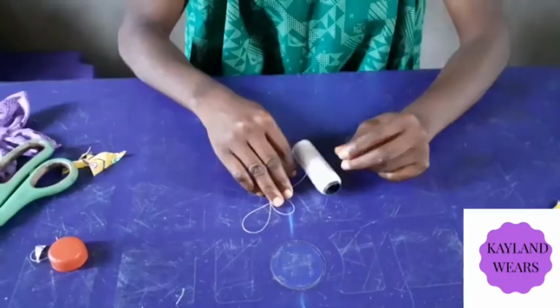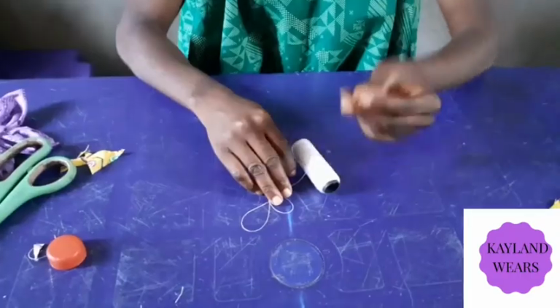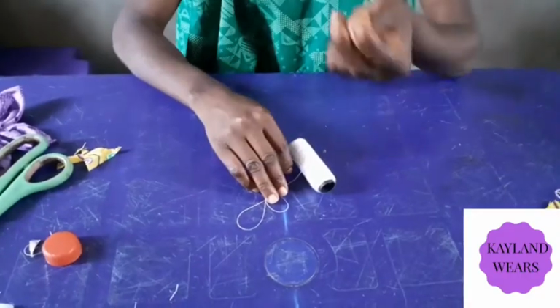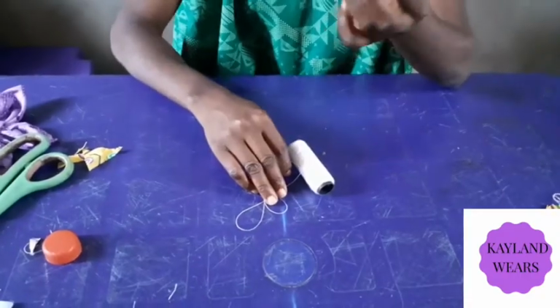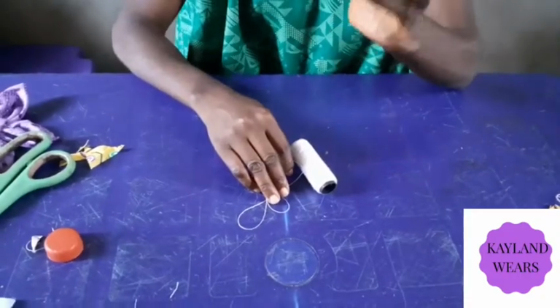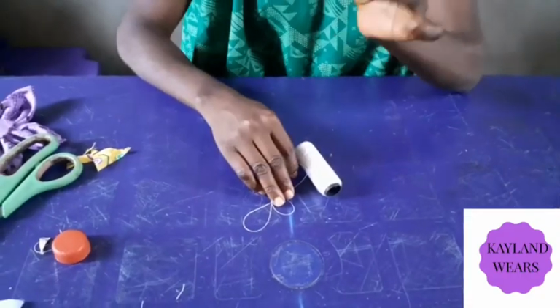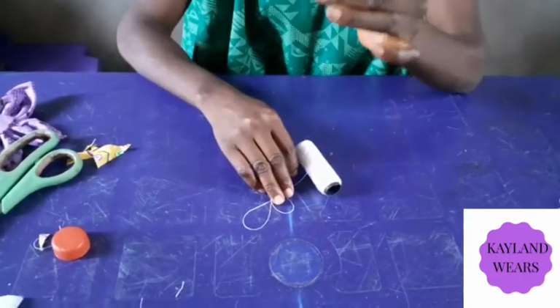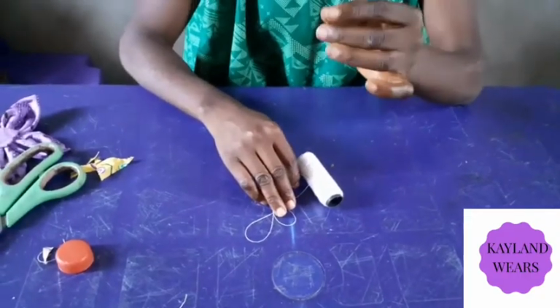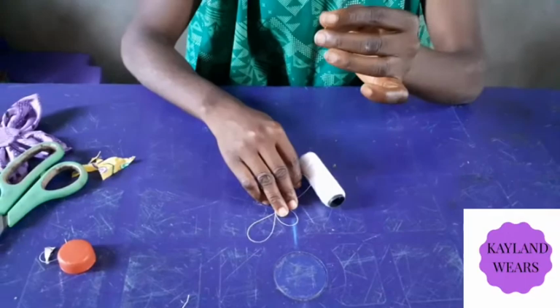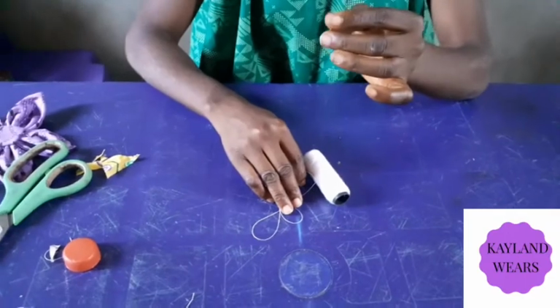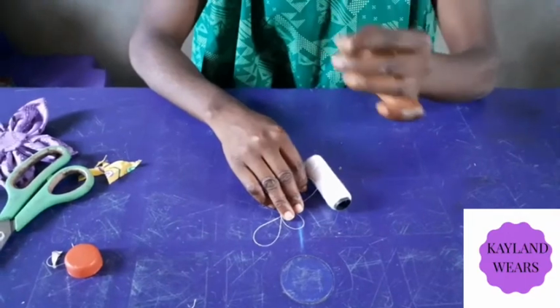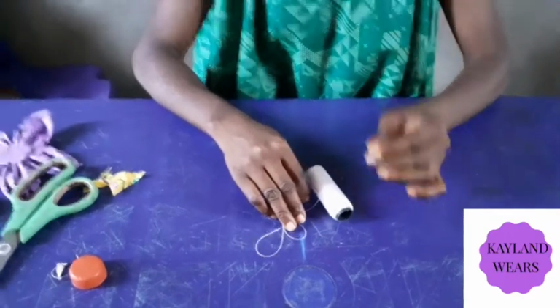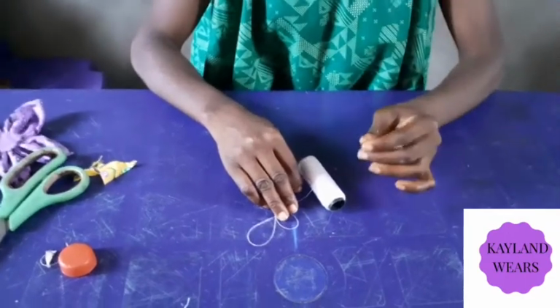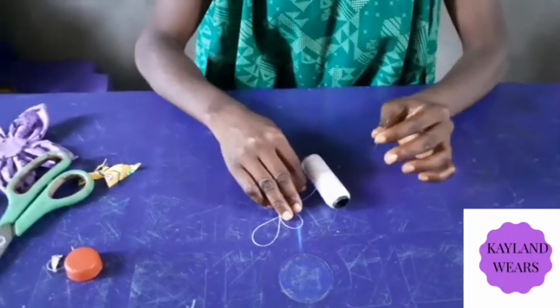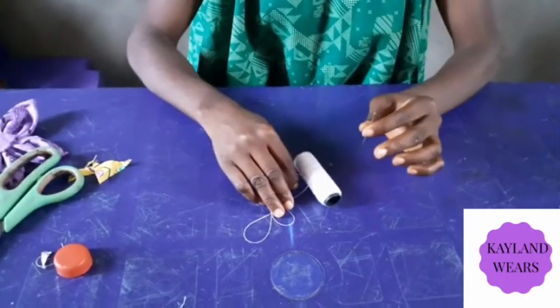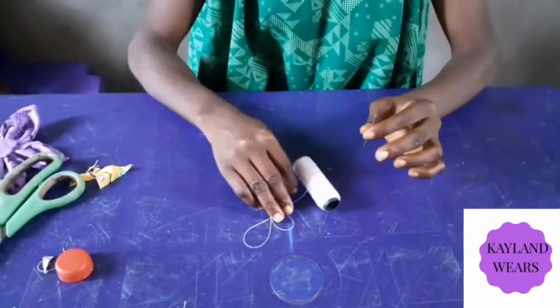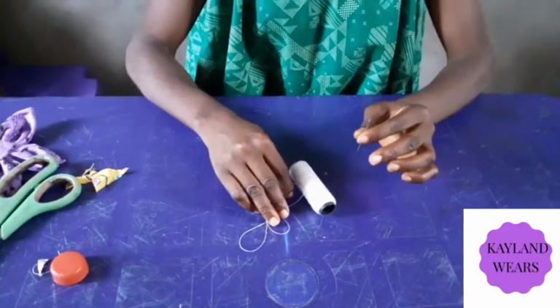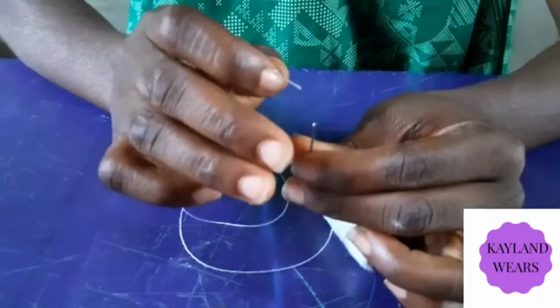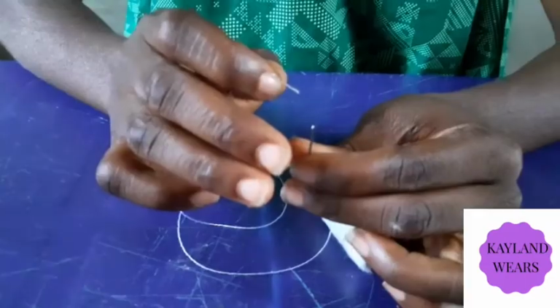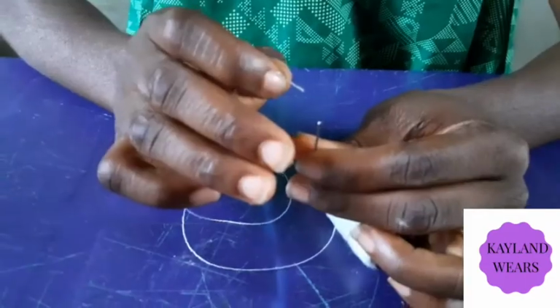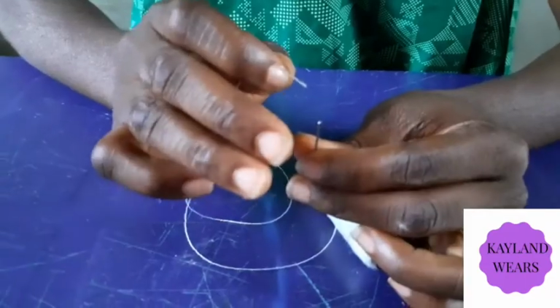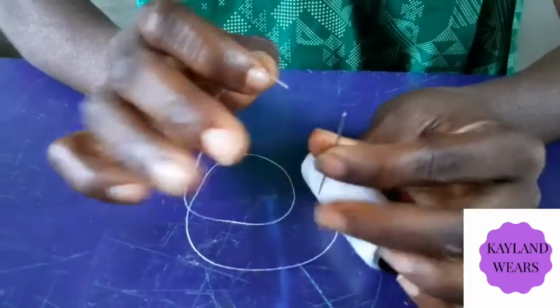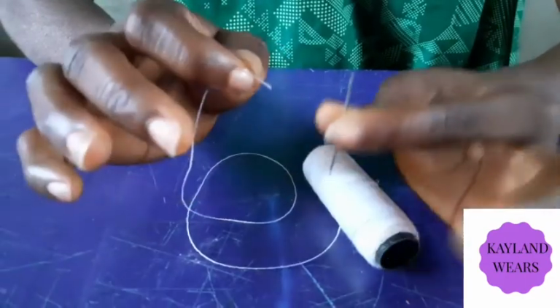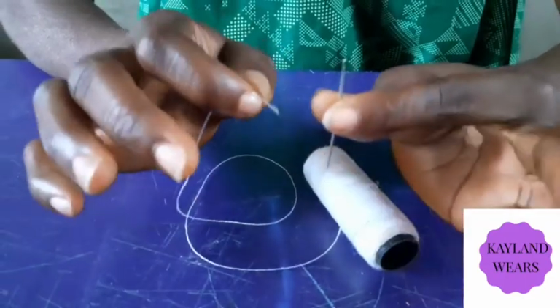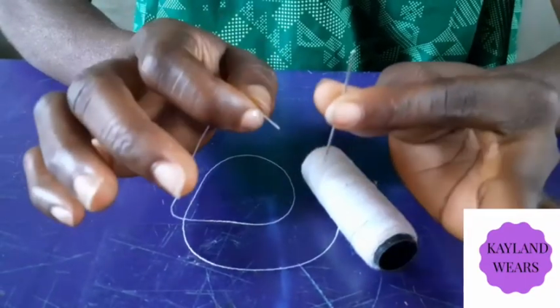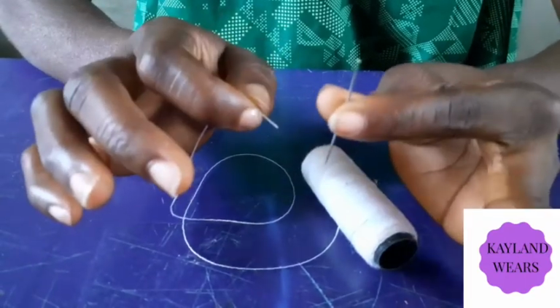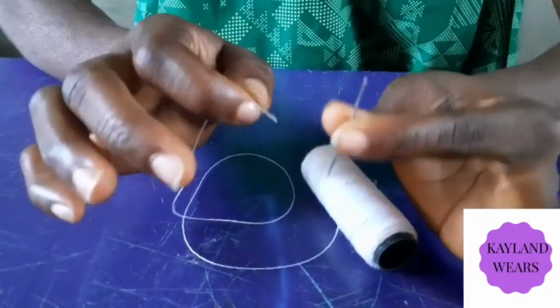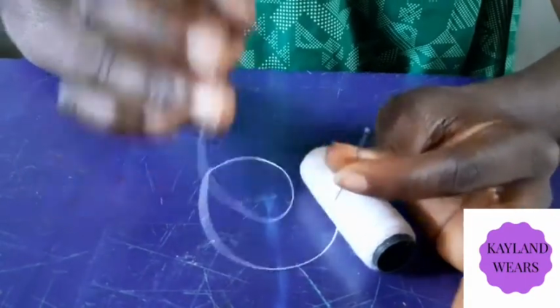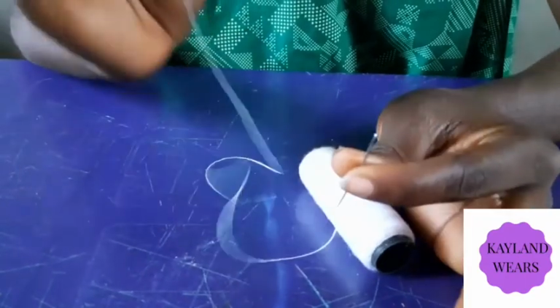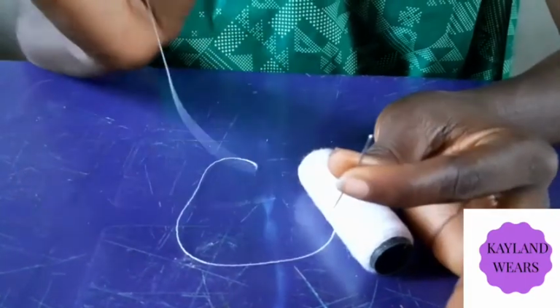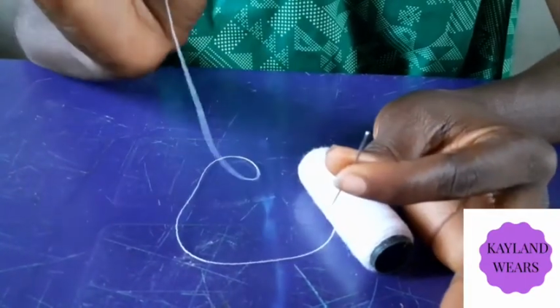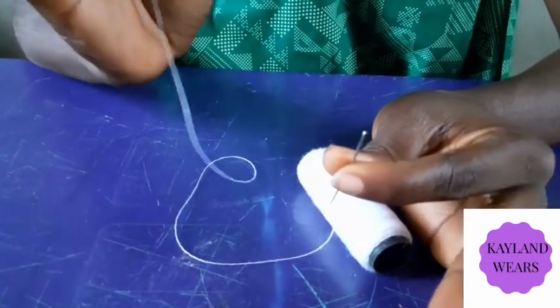So we are using small needles. This is our needle. This is our thread.